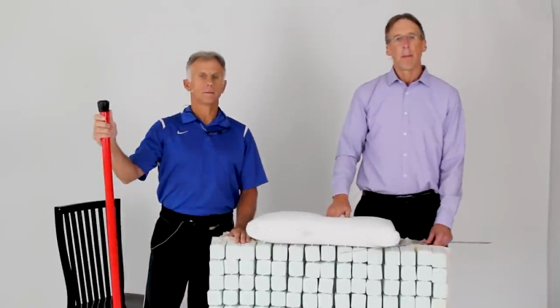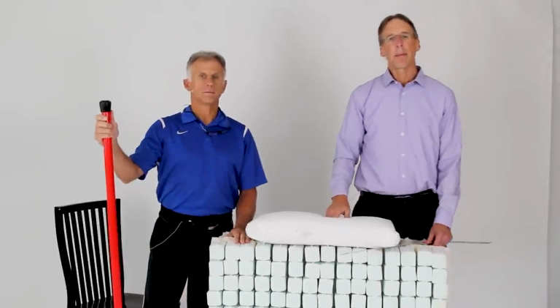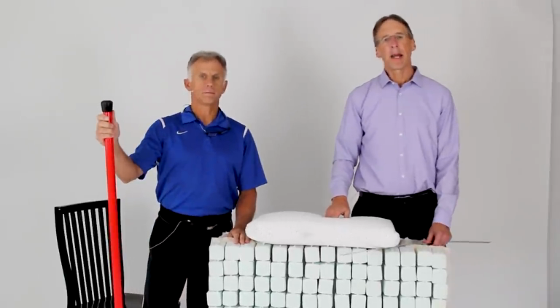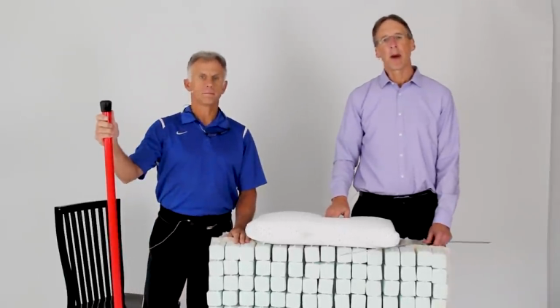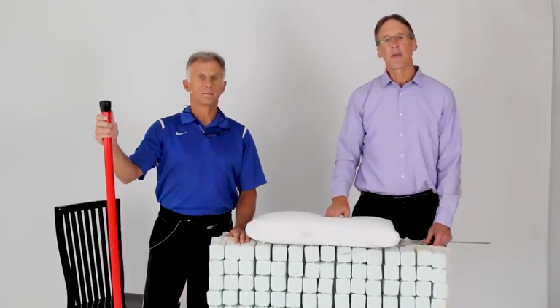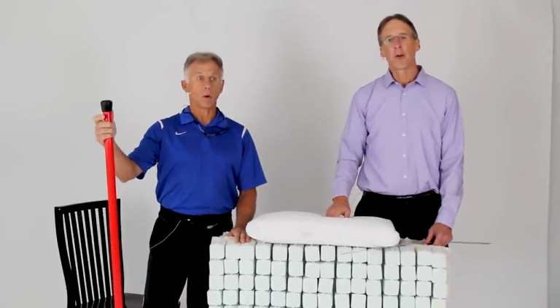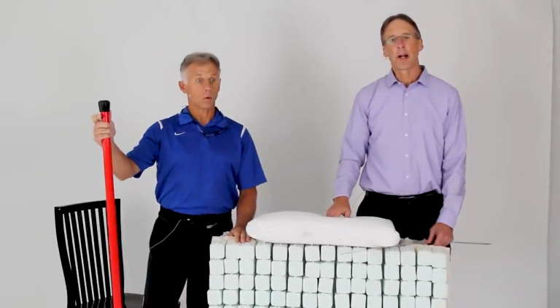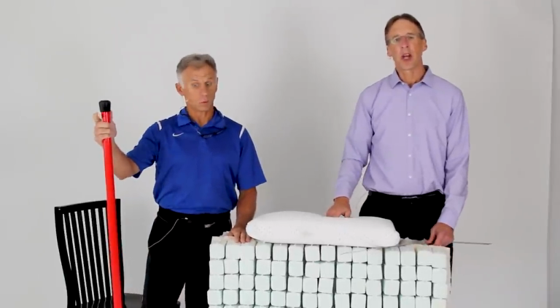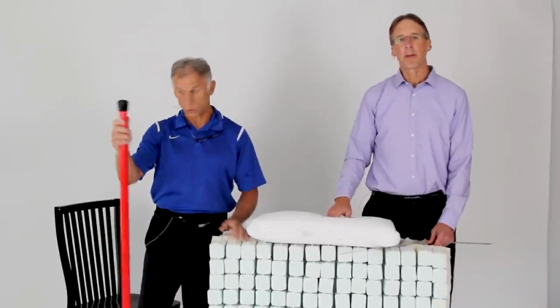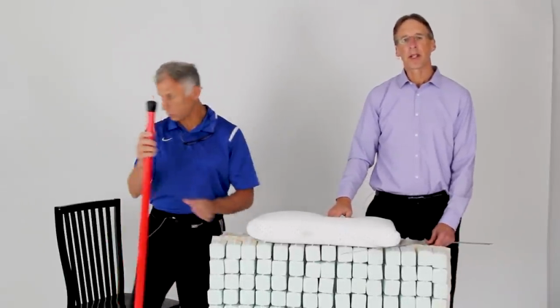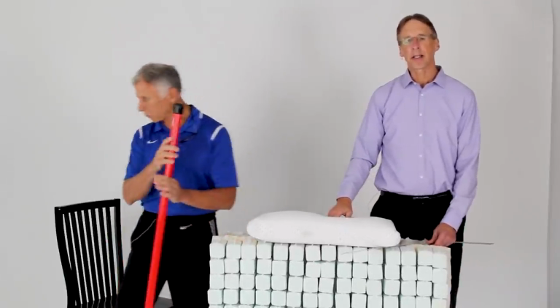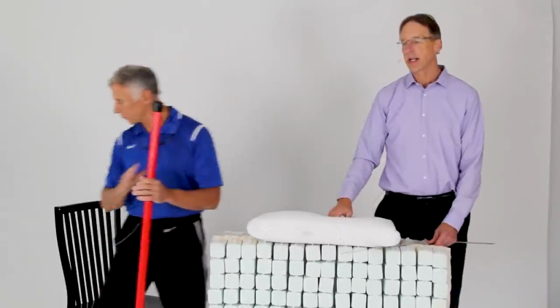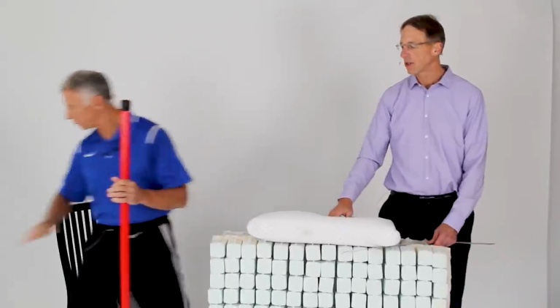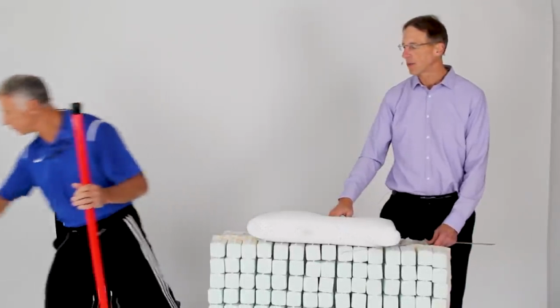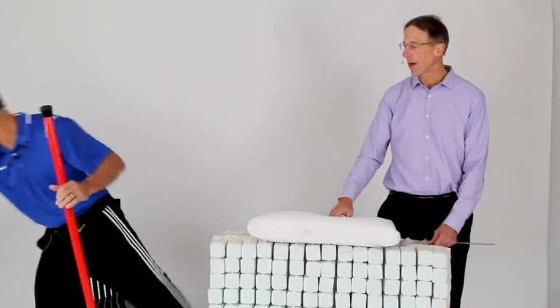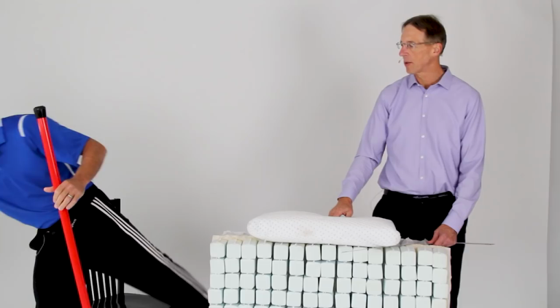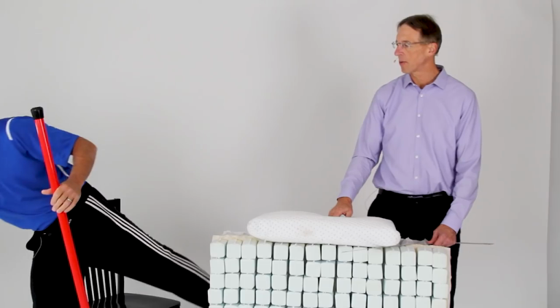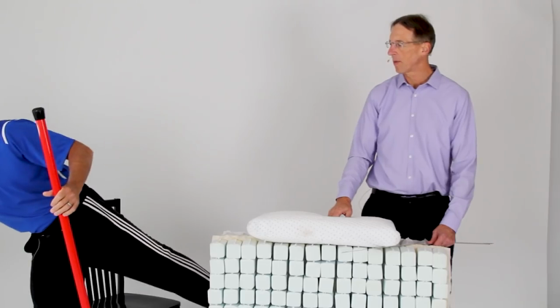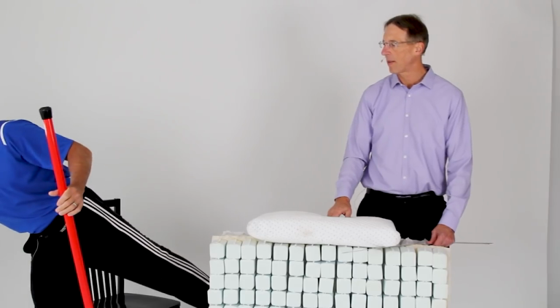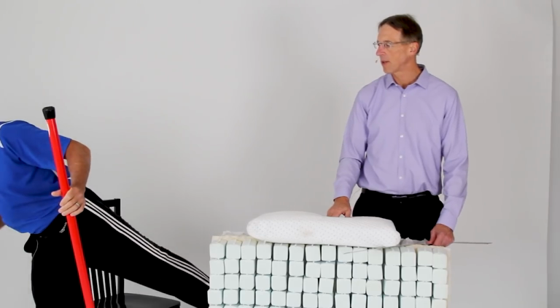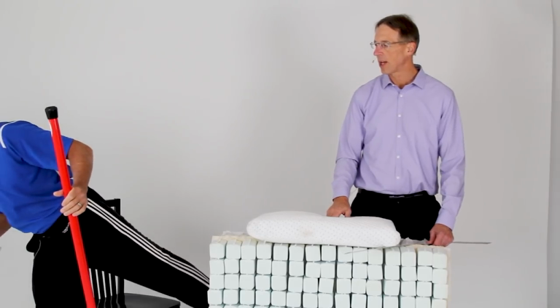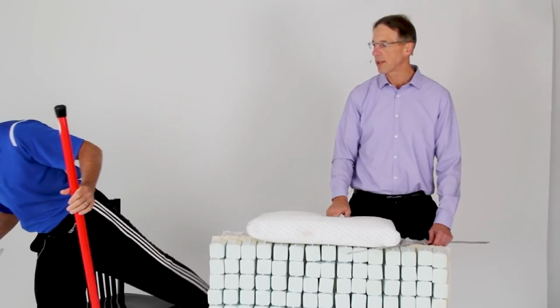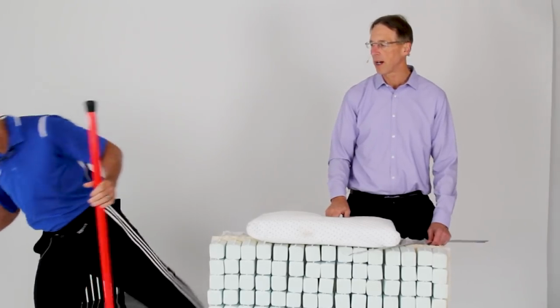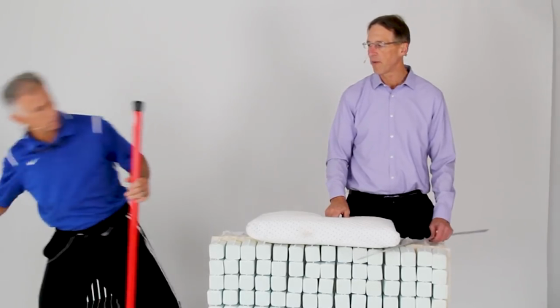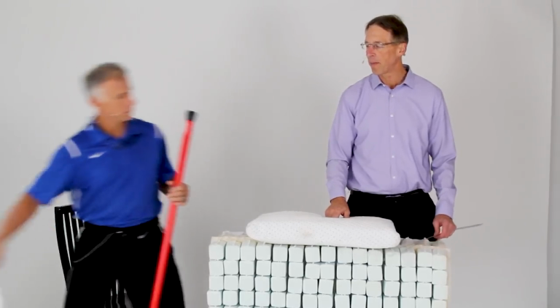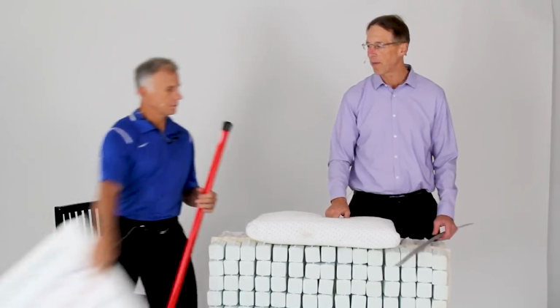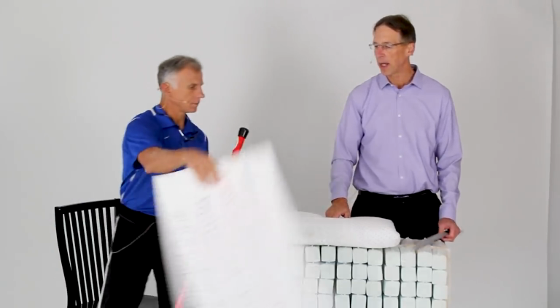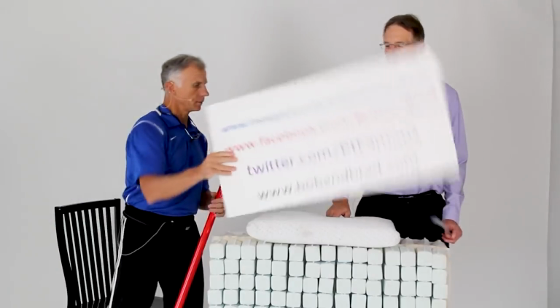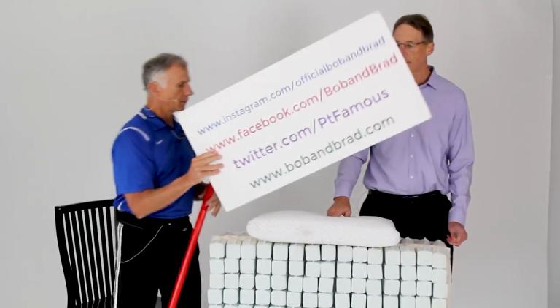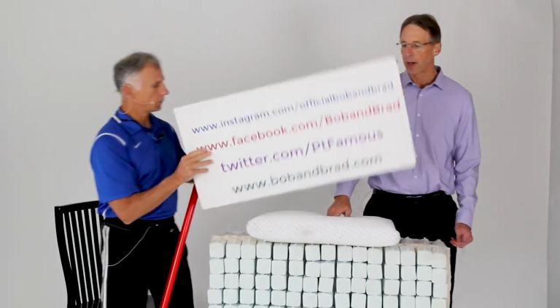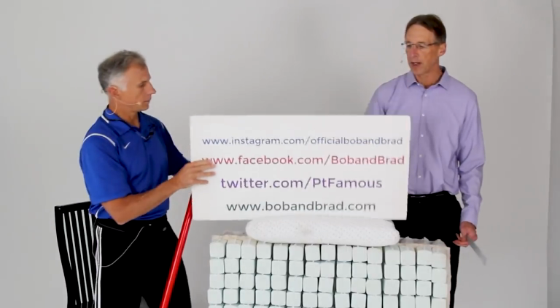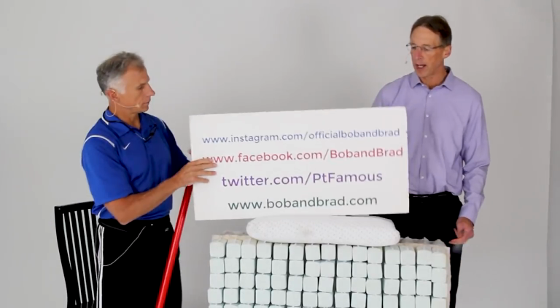If you're new to our channel, please take a second to subscribe to us. We provide videos on how to stay healthy, fit, and pain-free, and we upload every day.